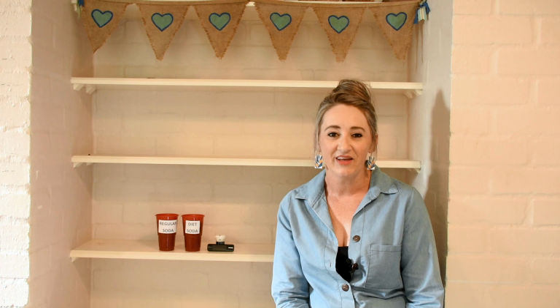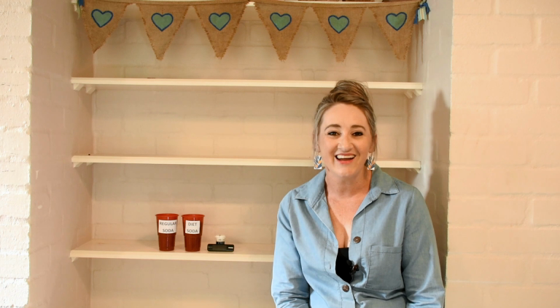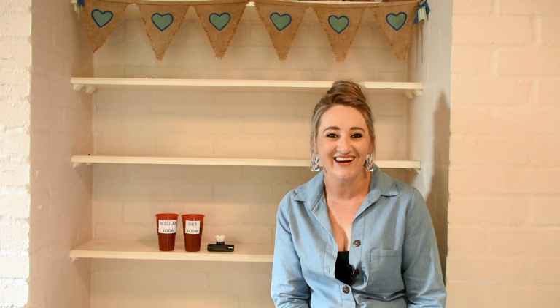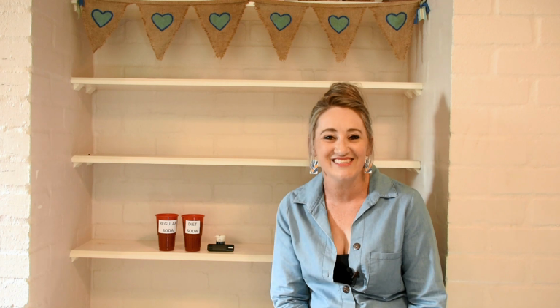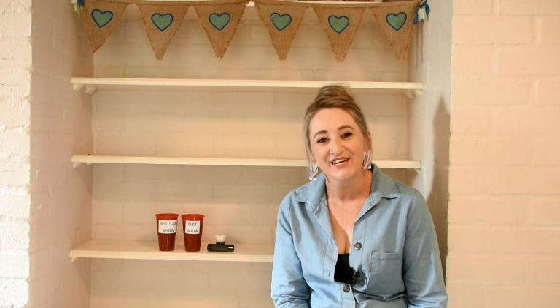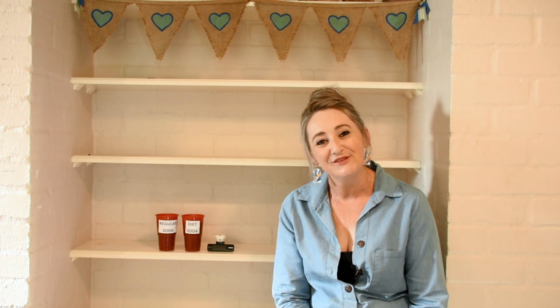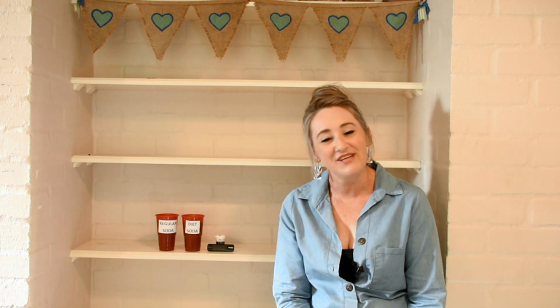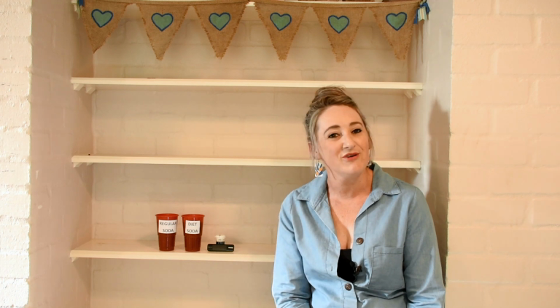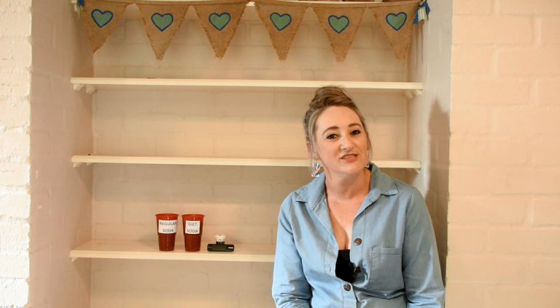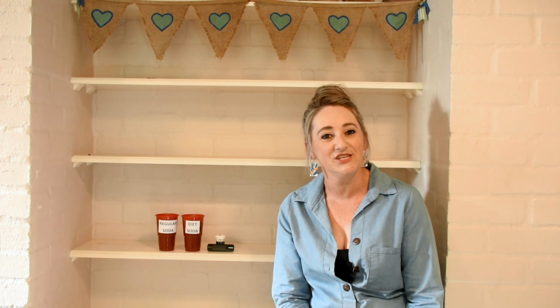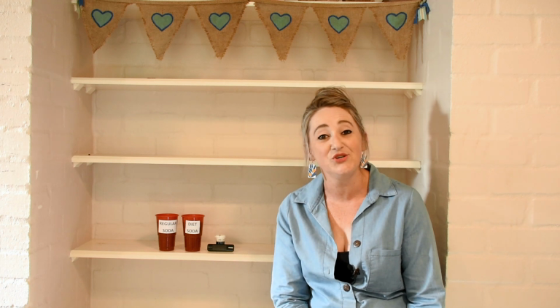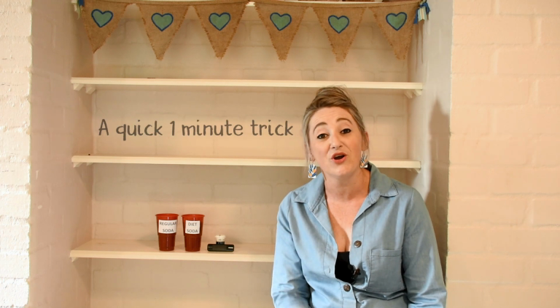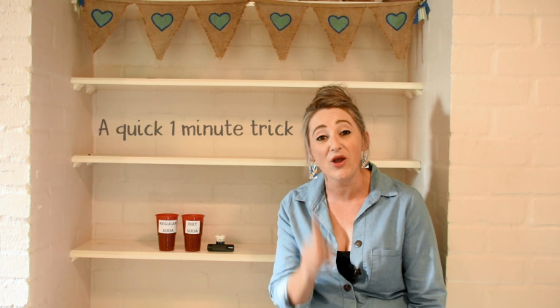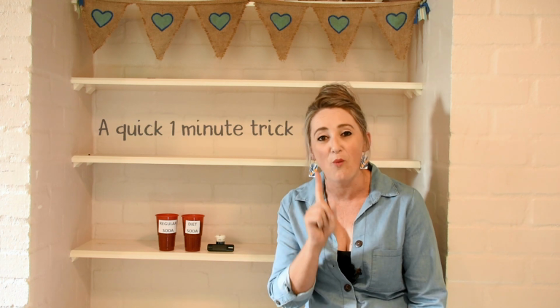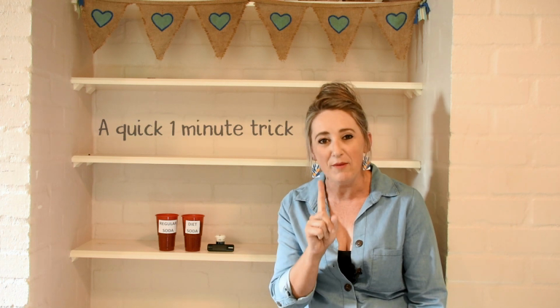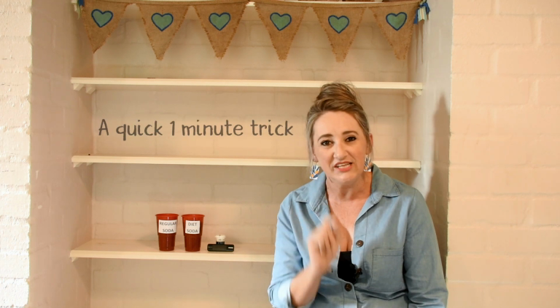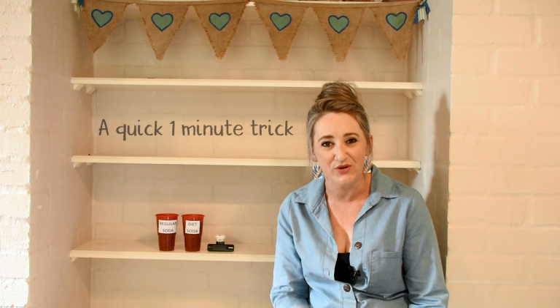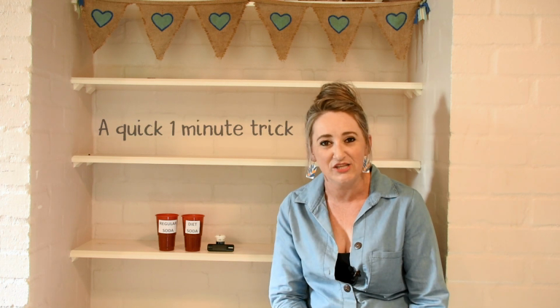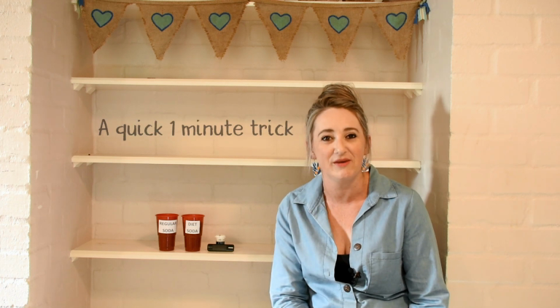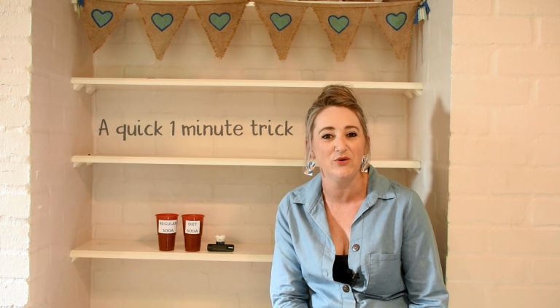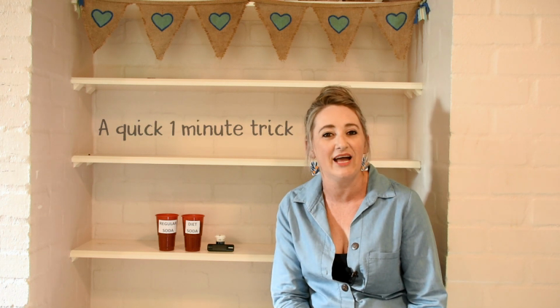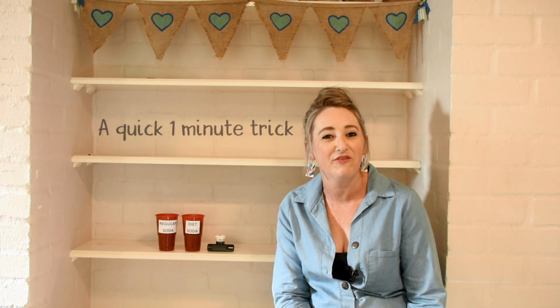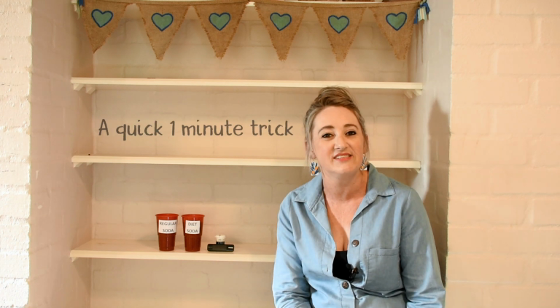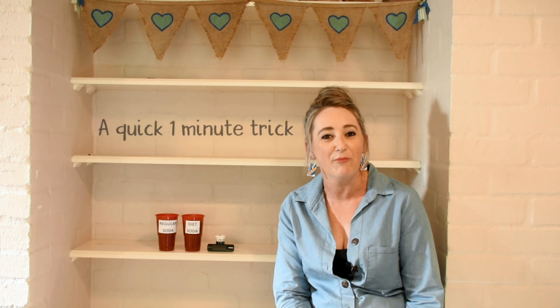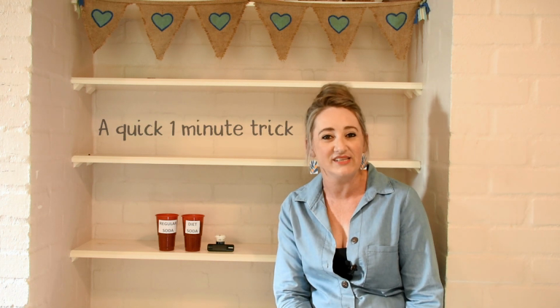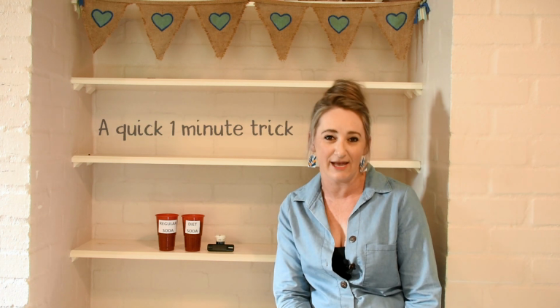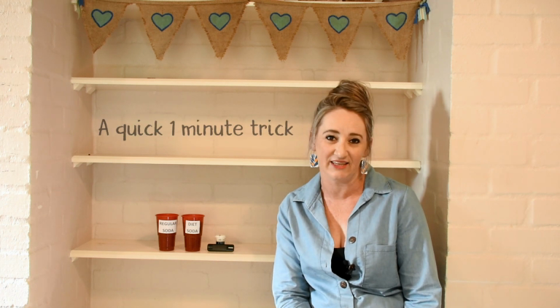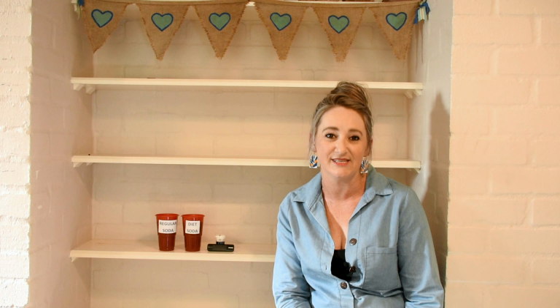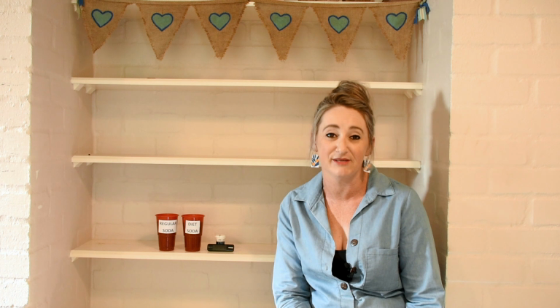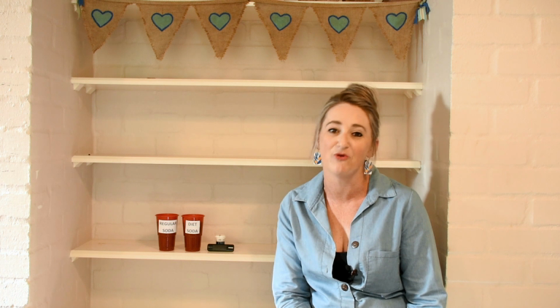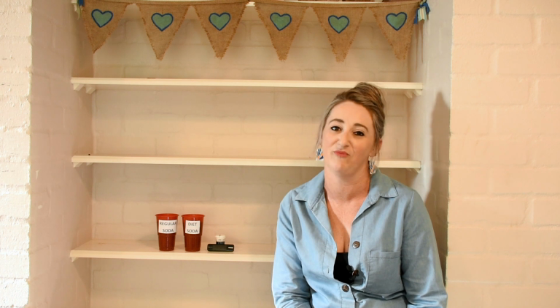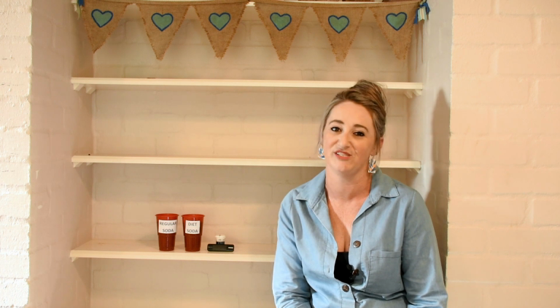Hi guys, today I'm going to teach you a quick one-minute trick to make your life with type 1 diabetes a bit more comfortable.